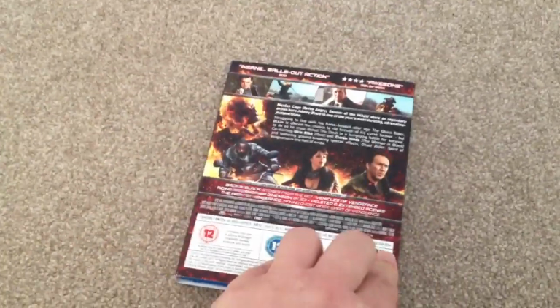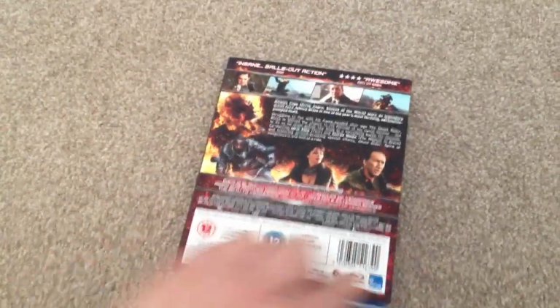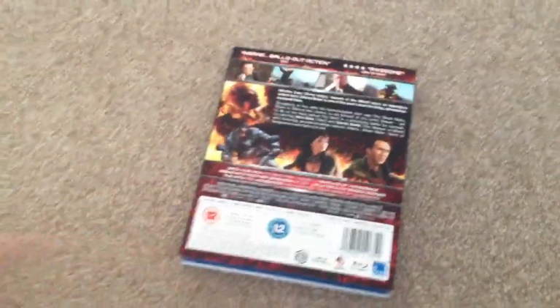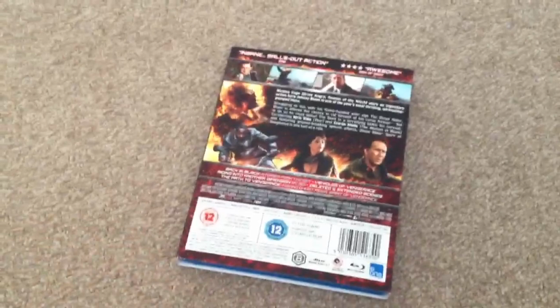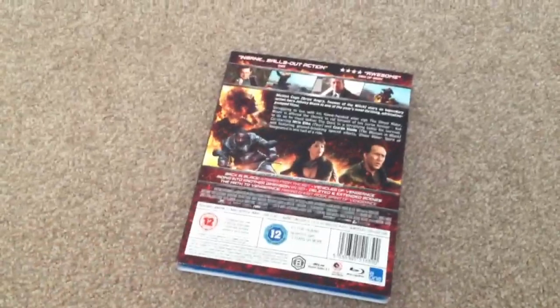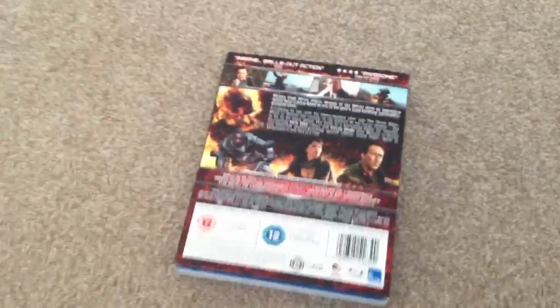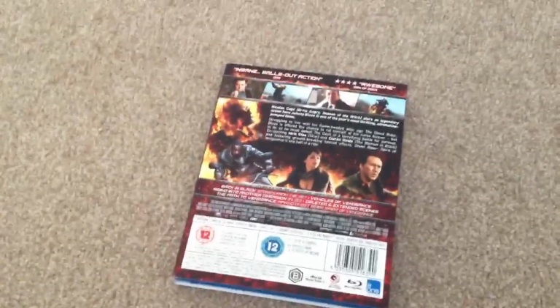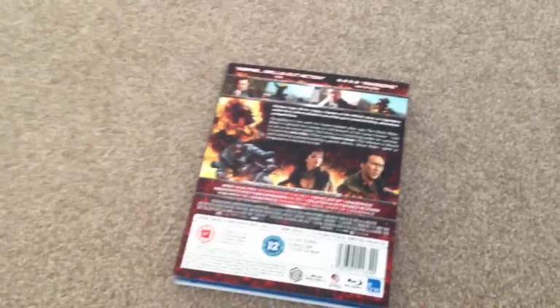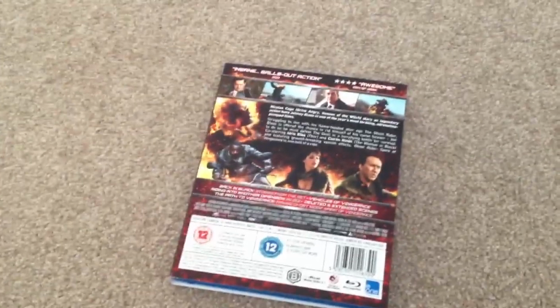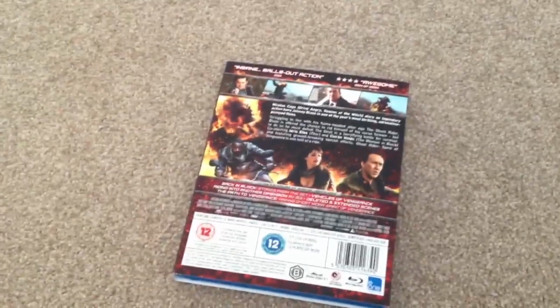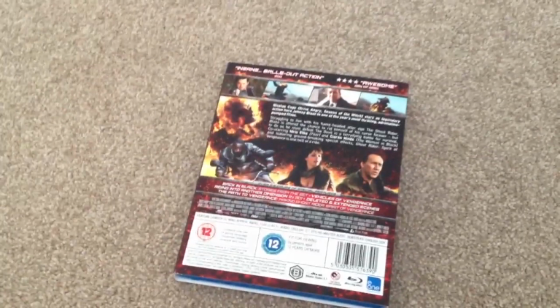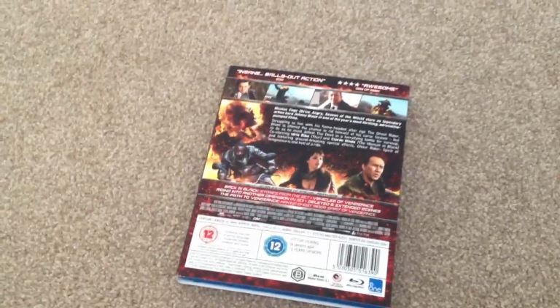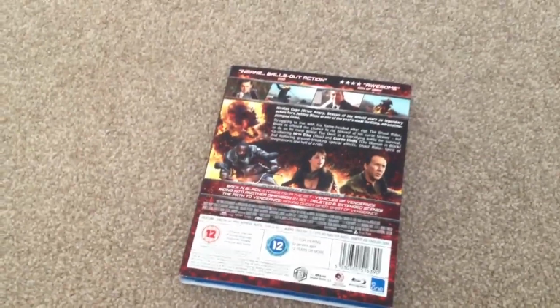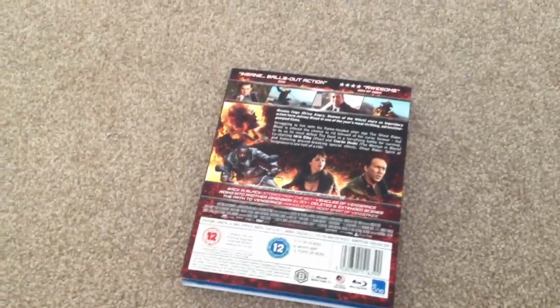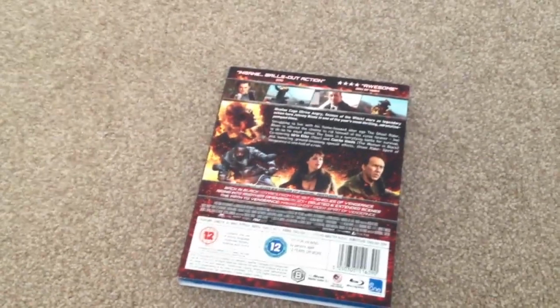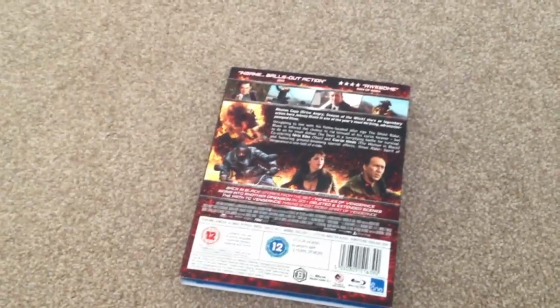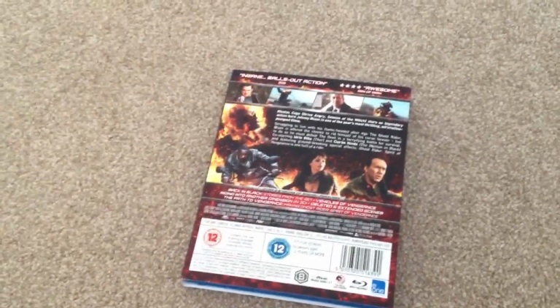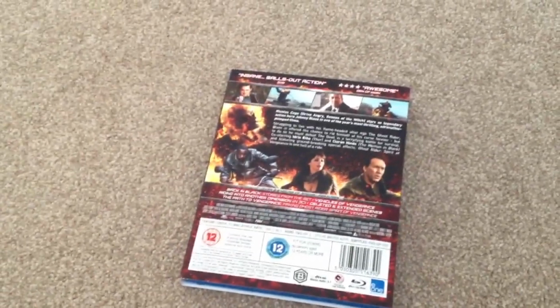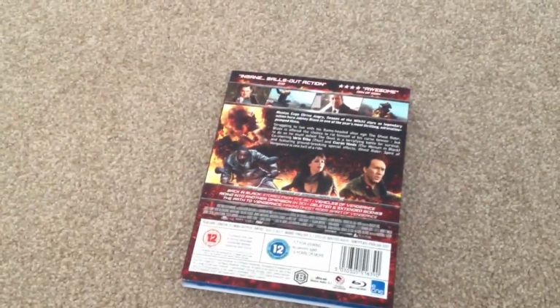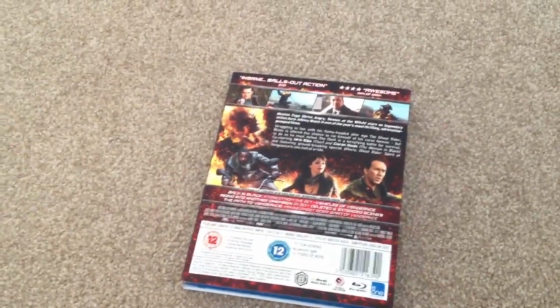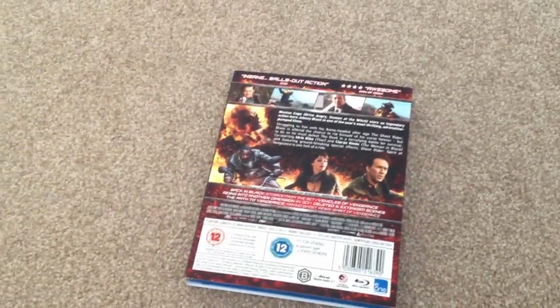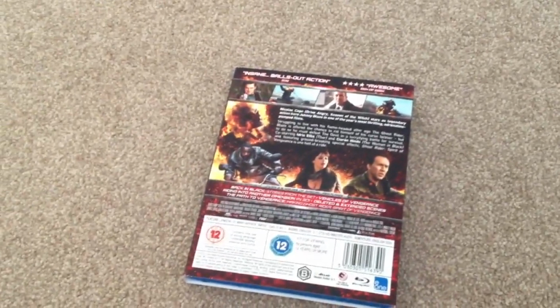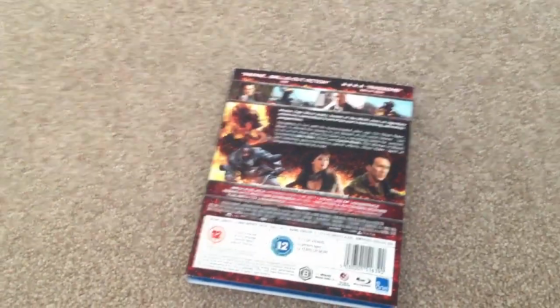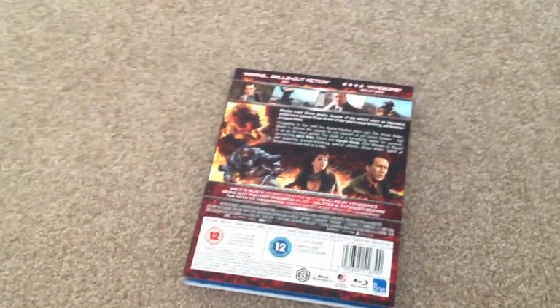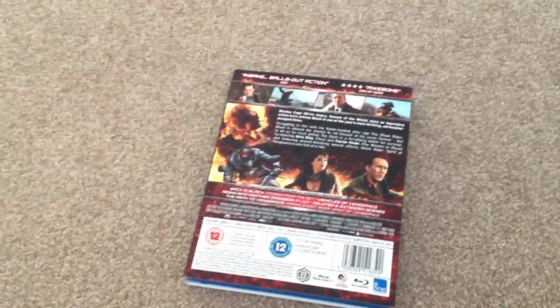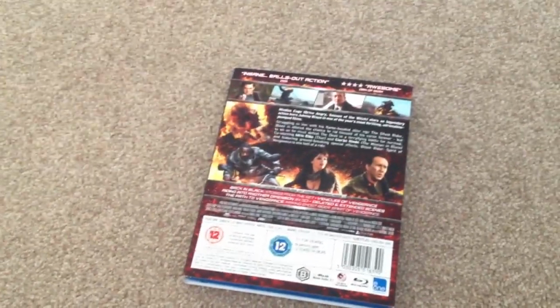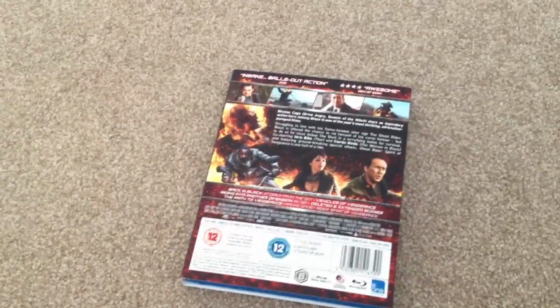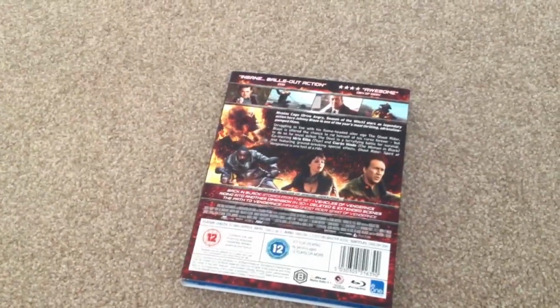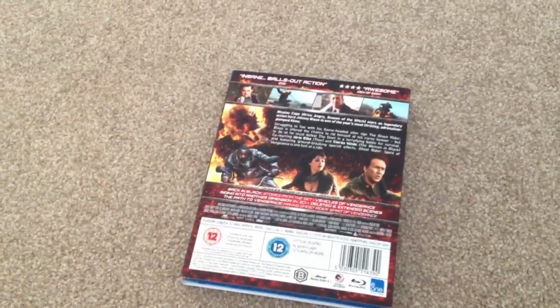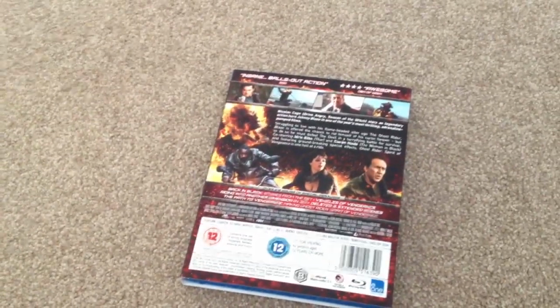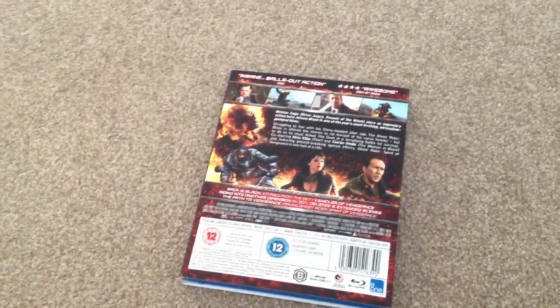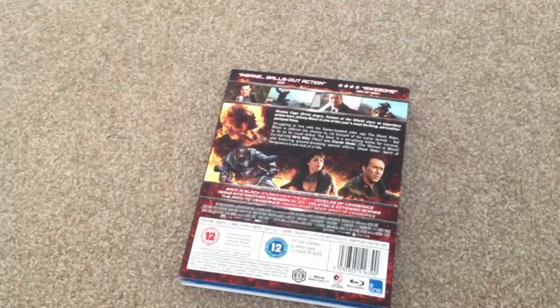This is region B. The extras on here include: Back in Black, and Stories from the Set.